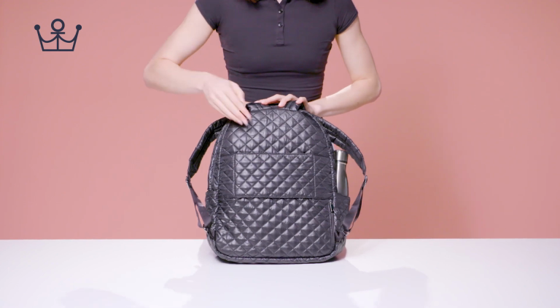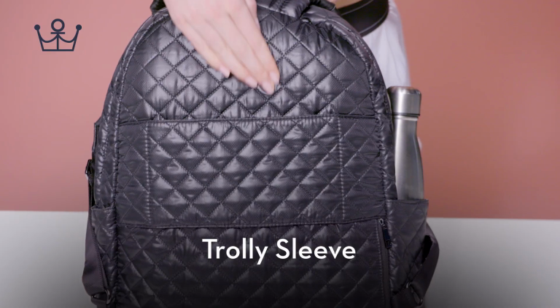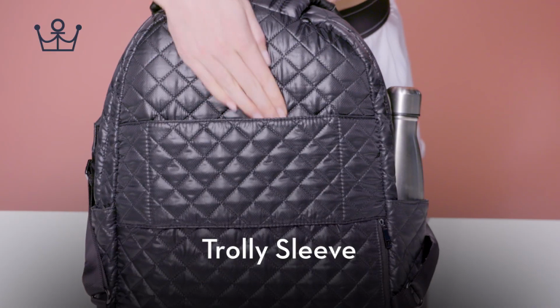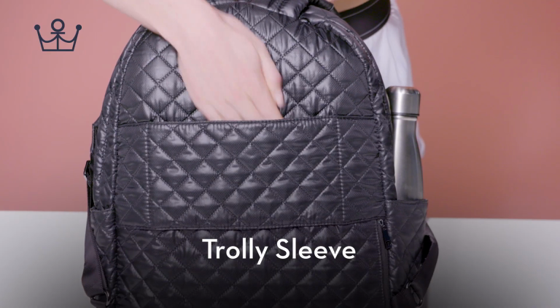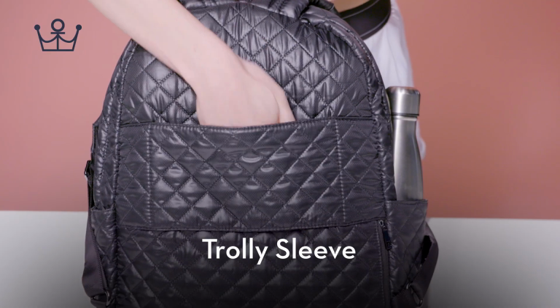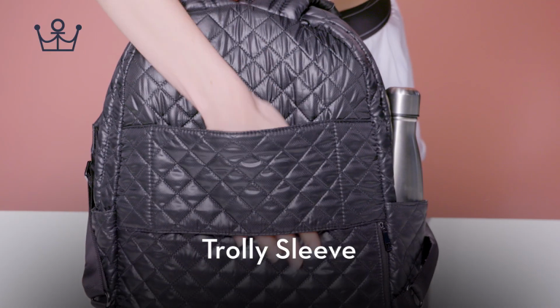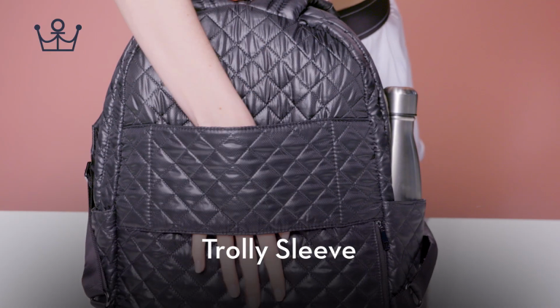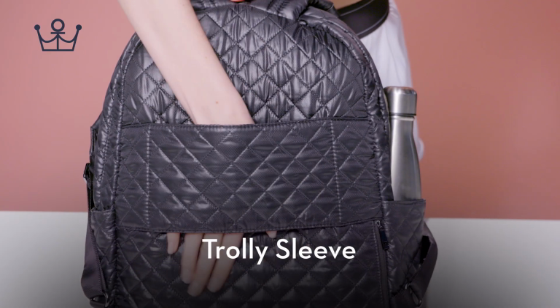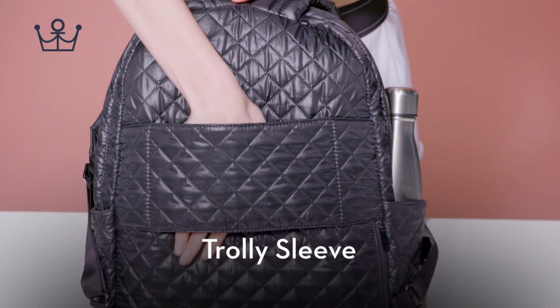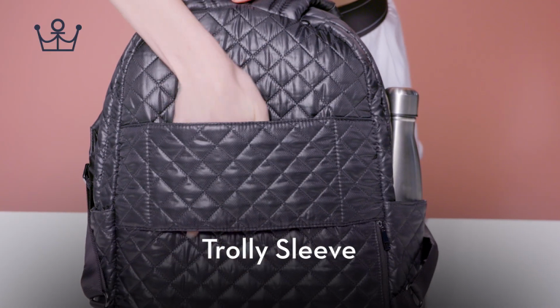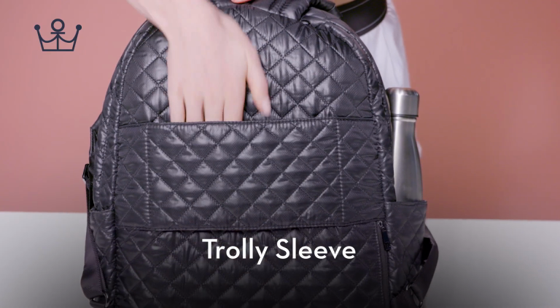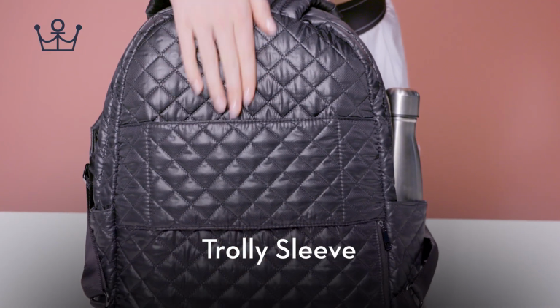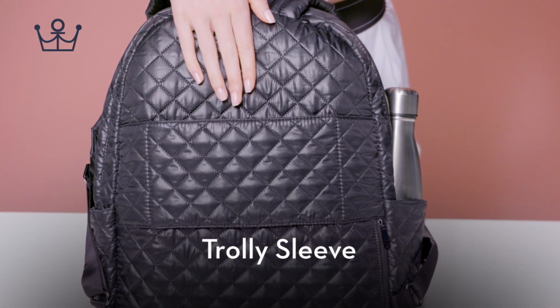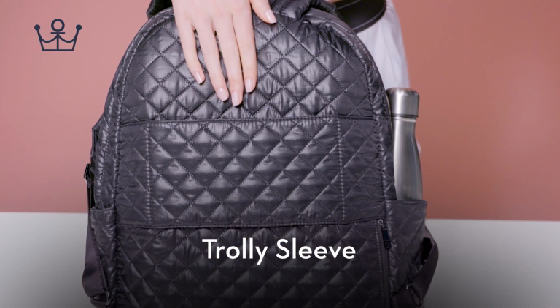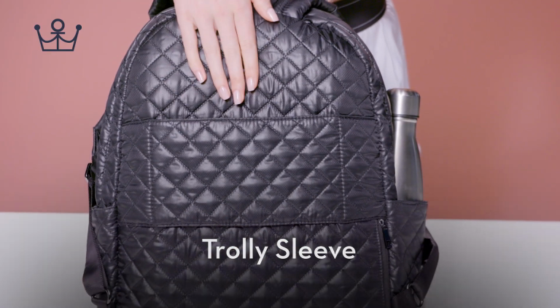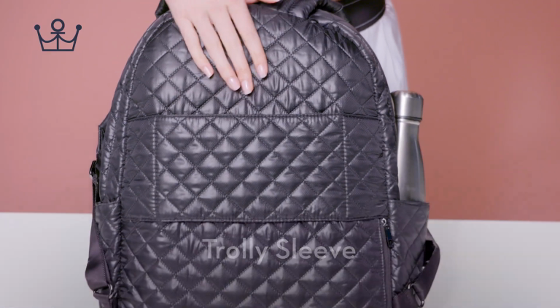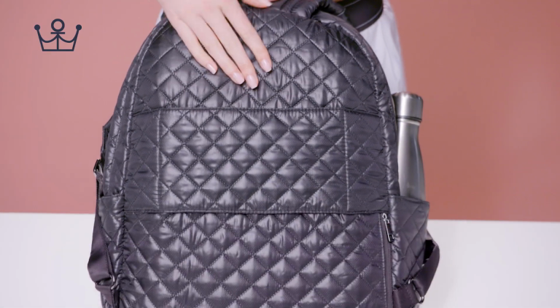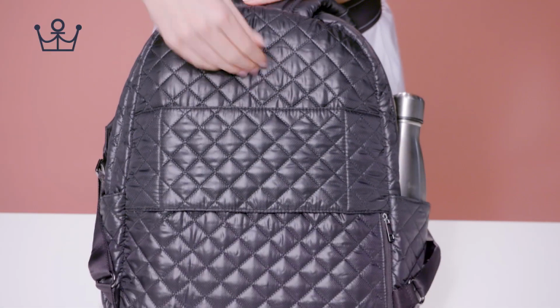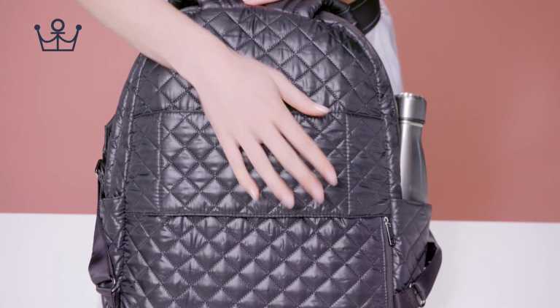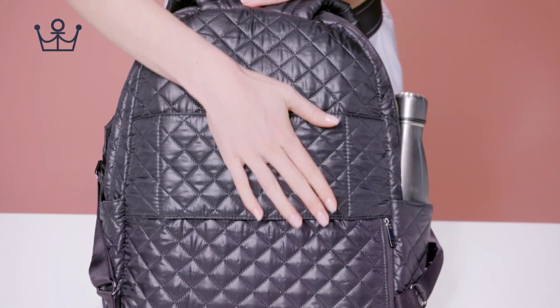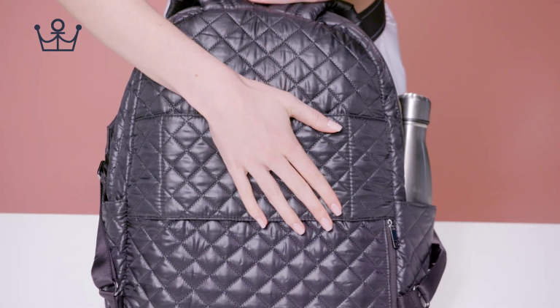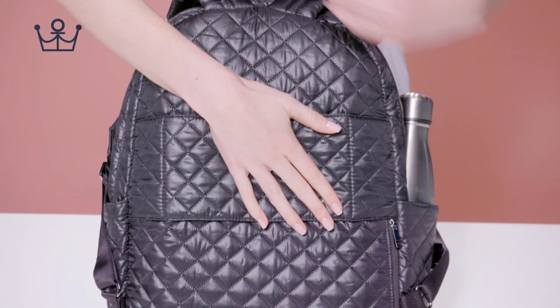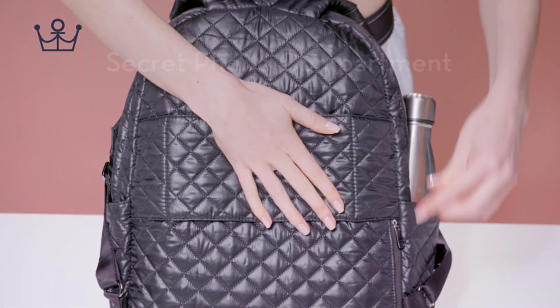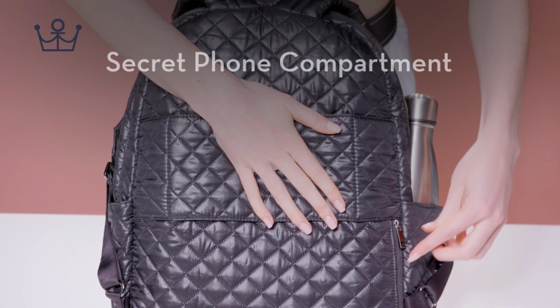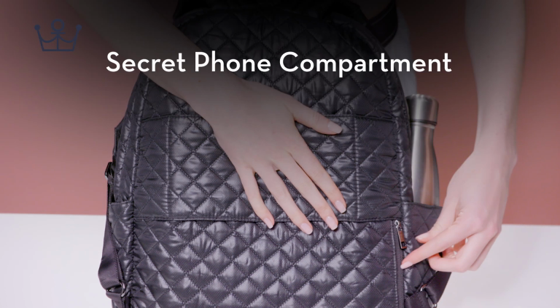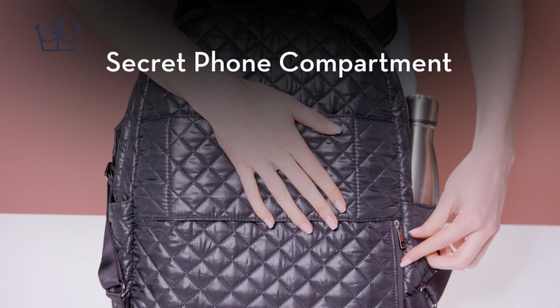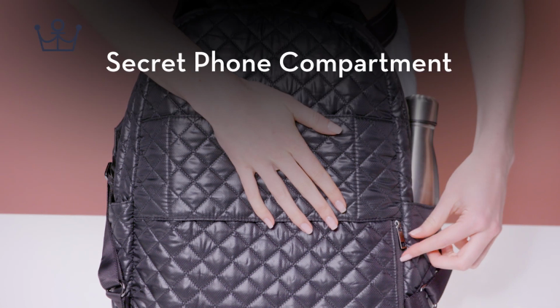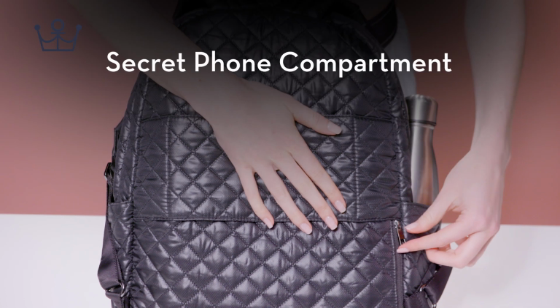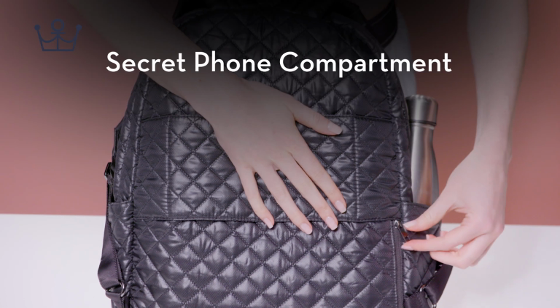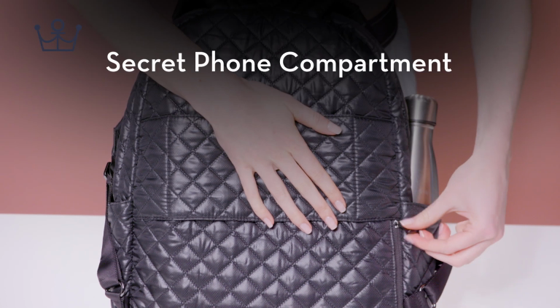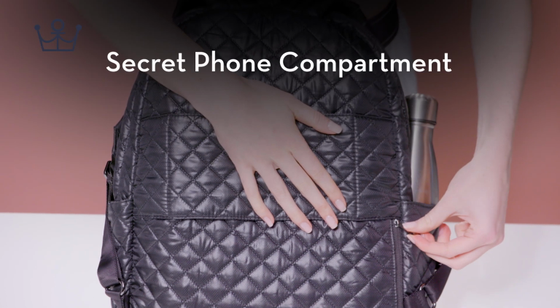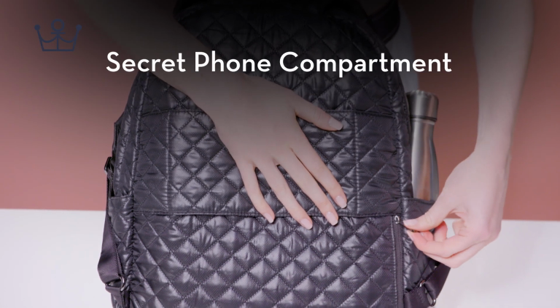Trolley Sleeve. Secret Phone Compartment.